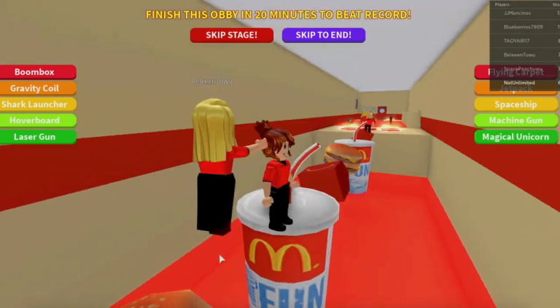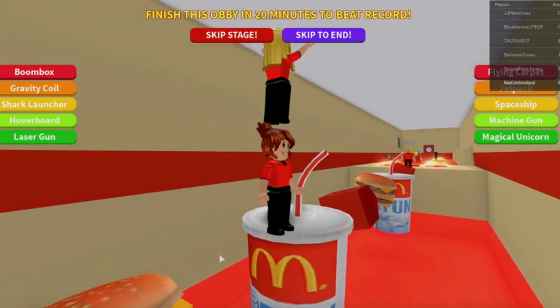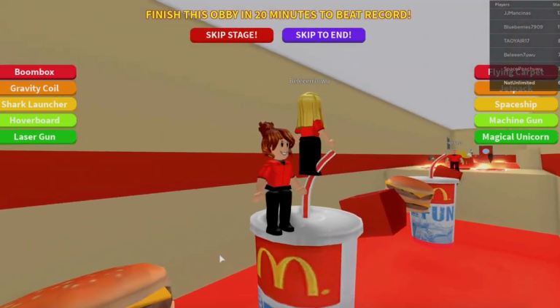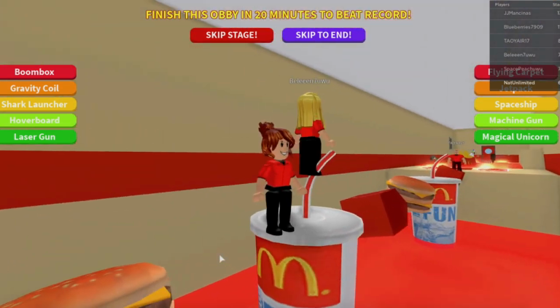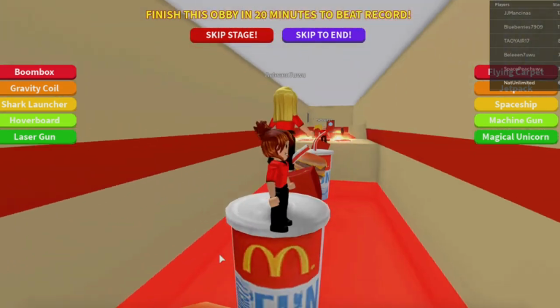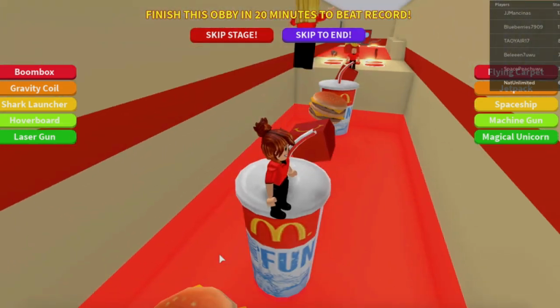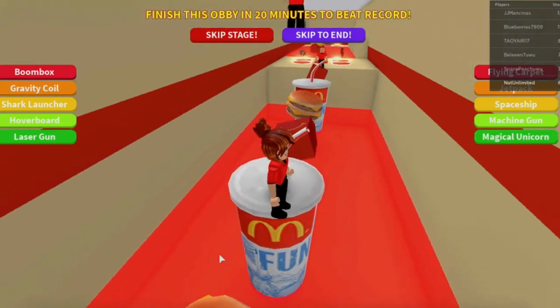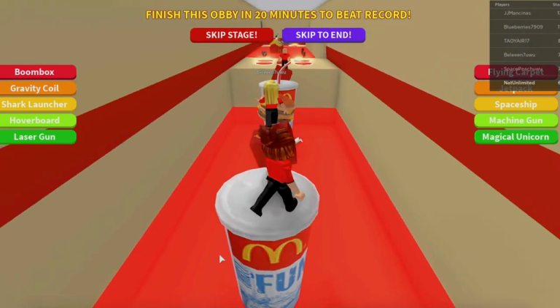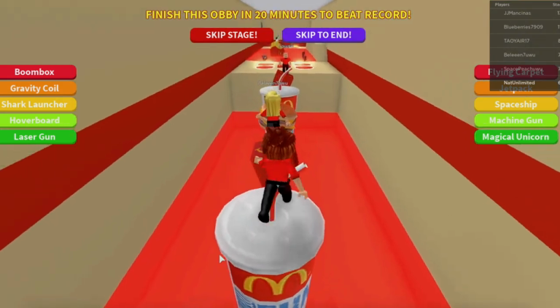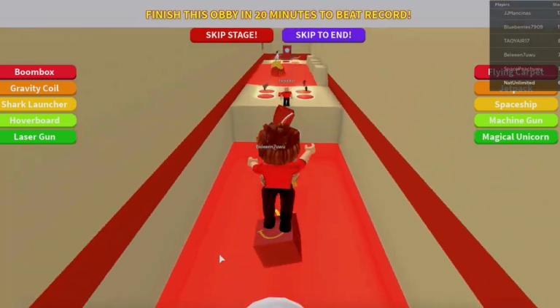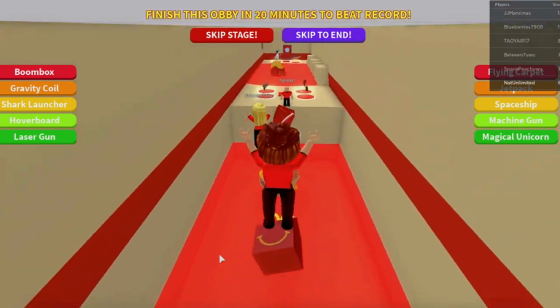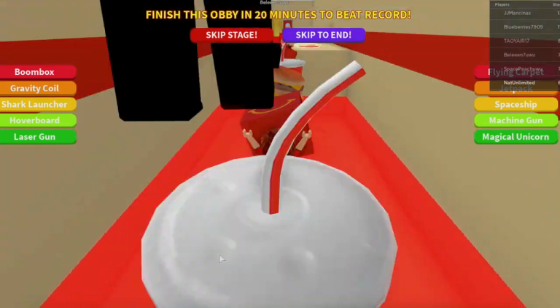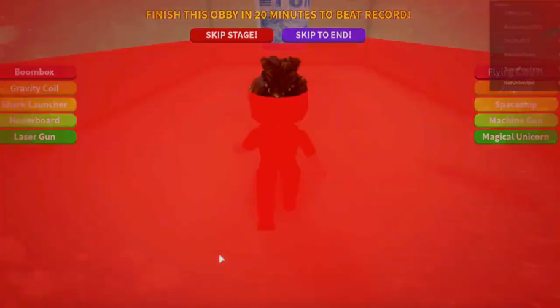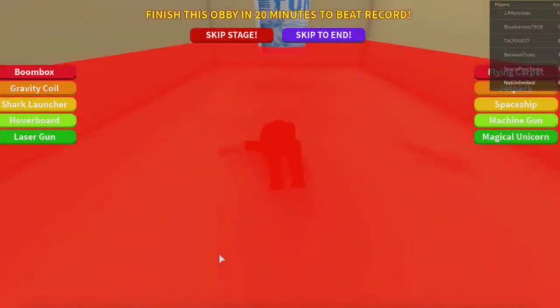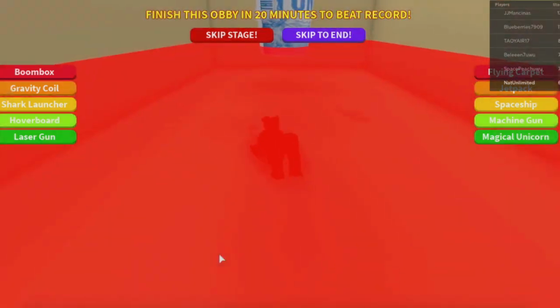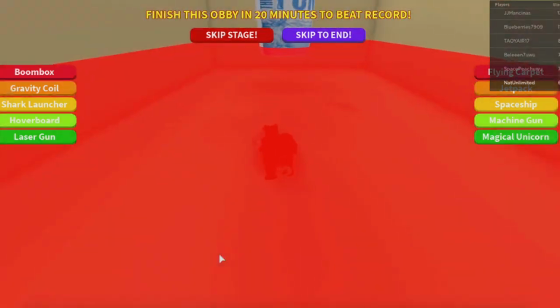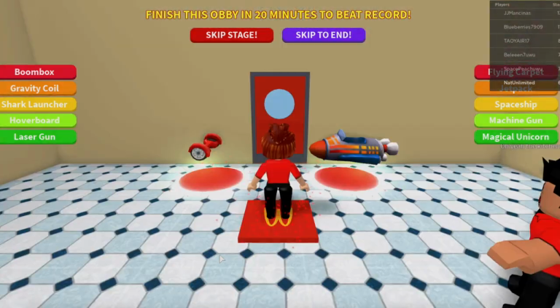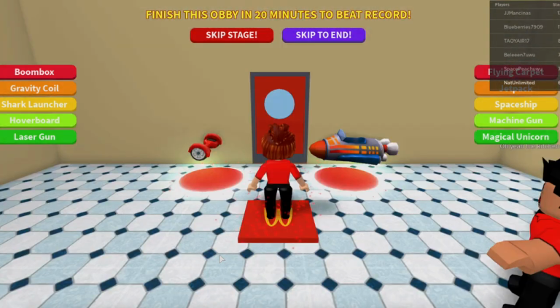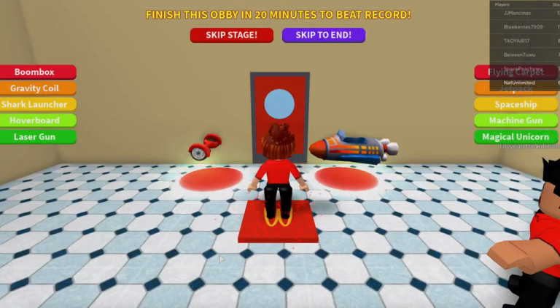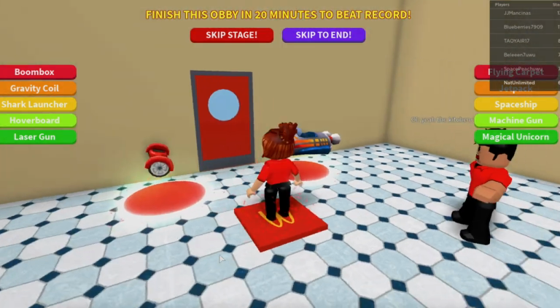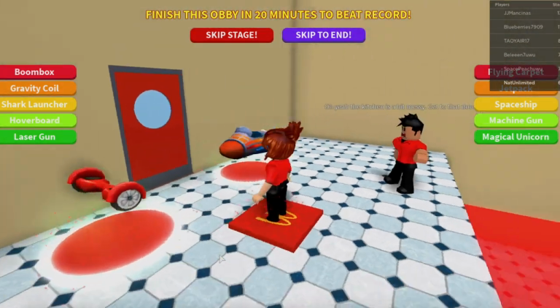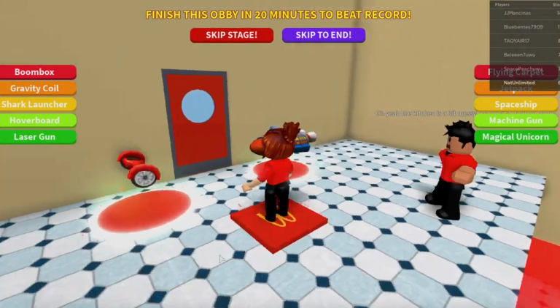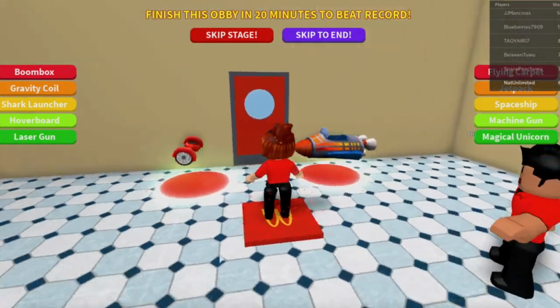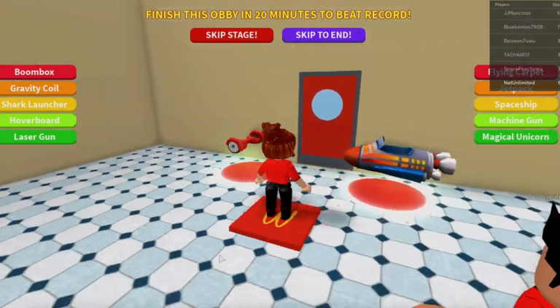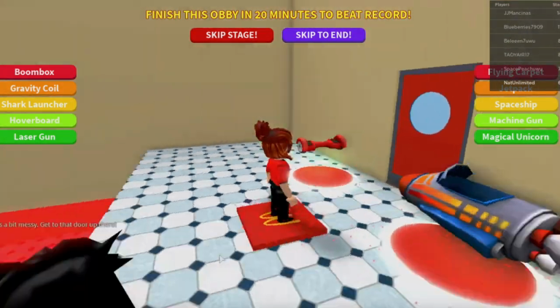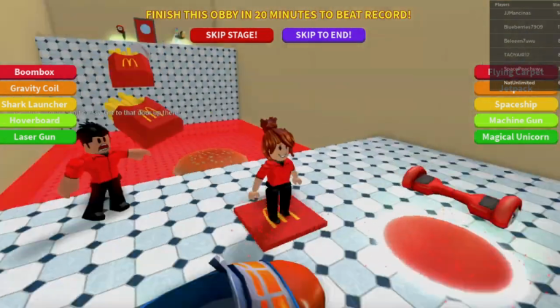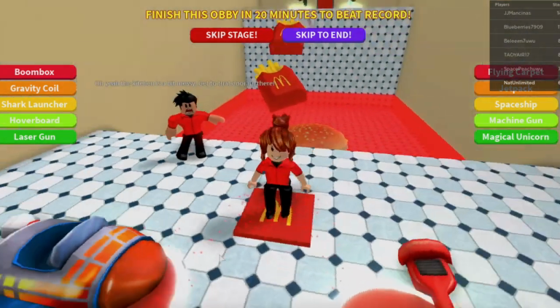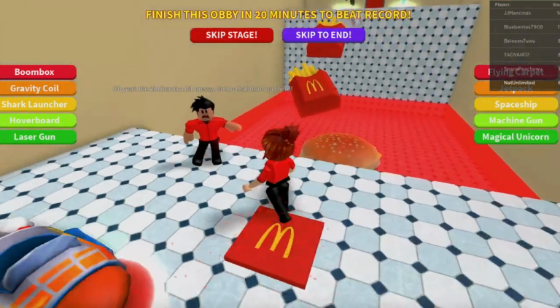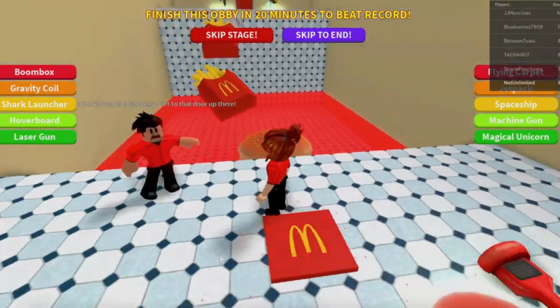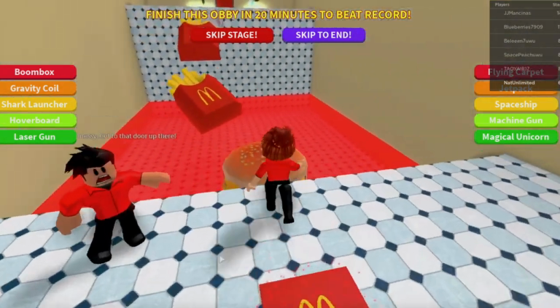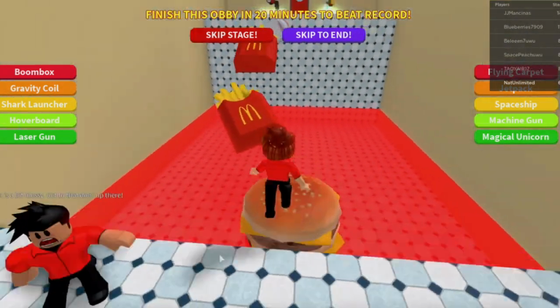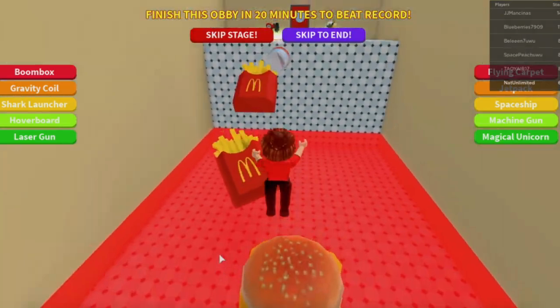If you like McDonald's, please hit a big thumbs up and let me know — do you prefer Happy Meals or cheeseburgers? What about chicken nuggets? What do you like to eat at McDonald's?